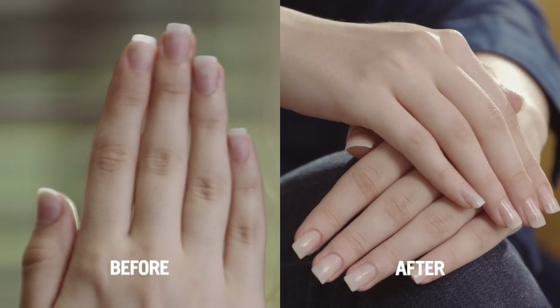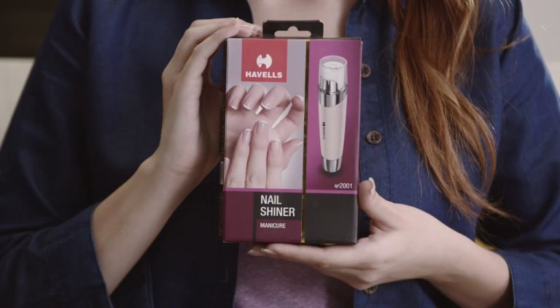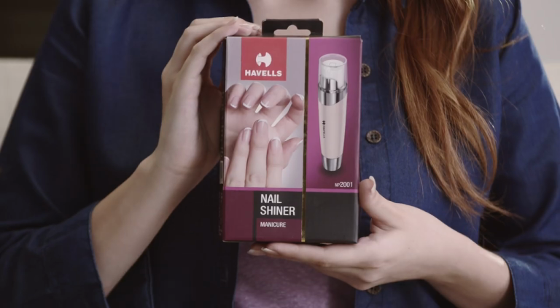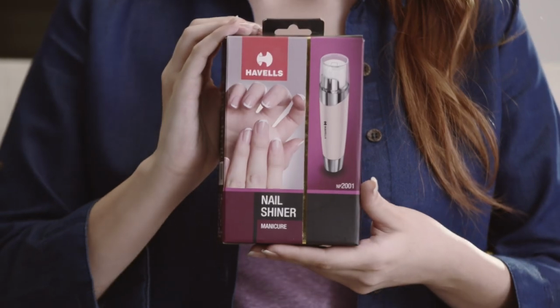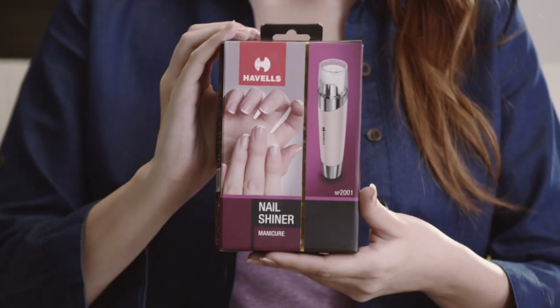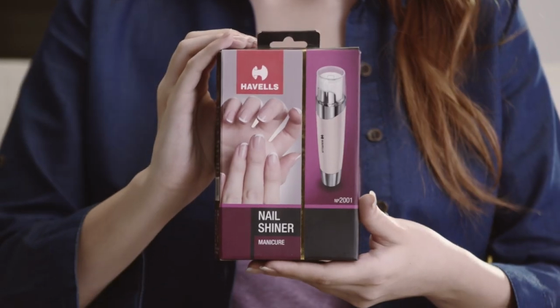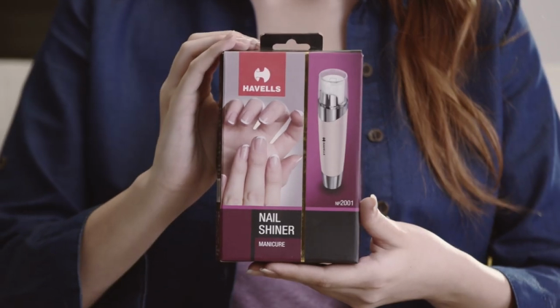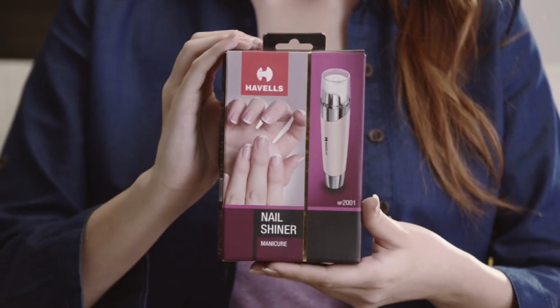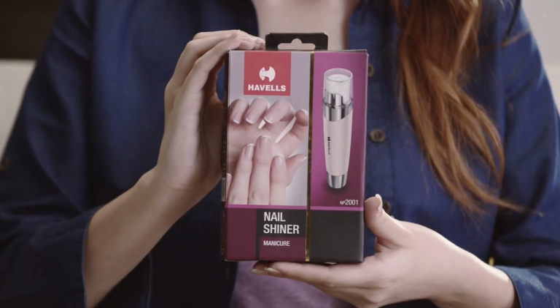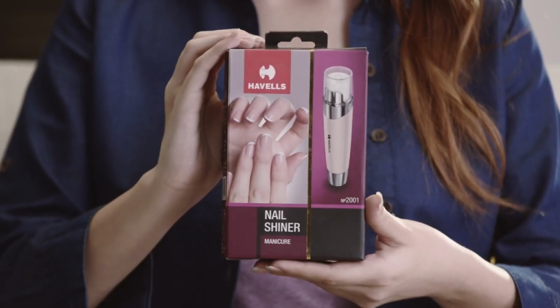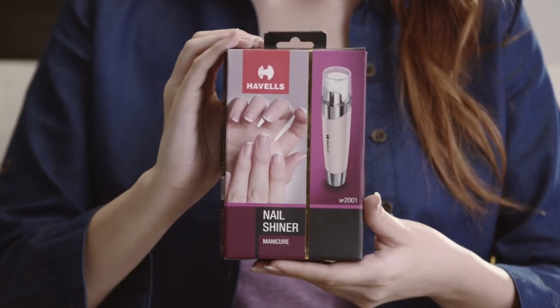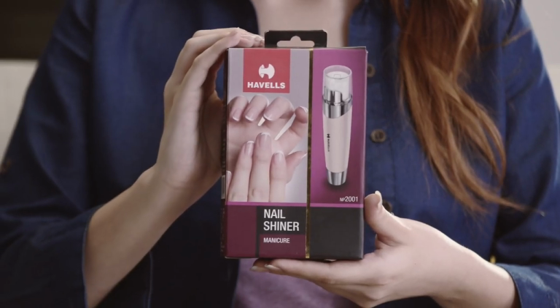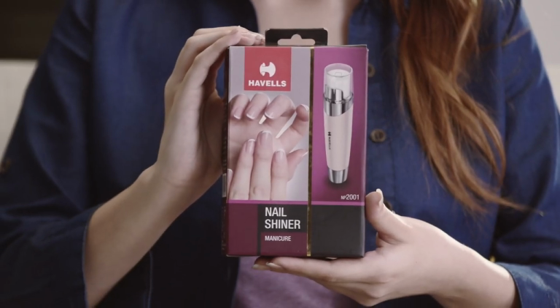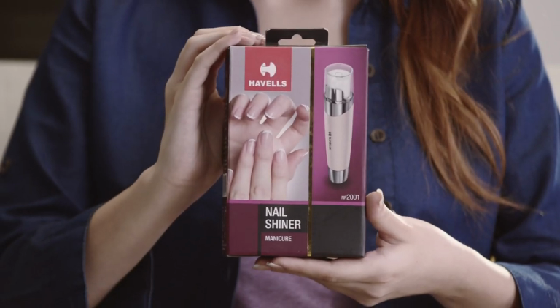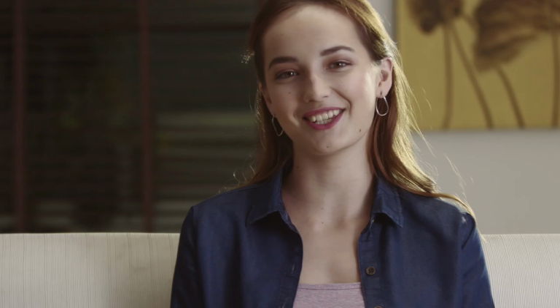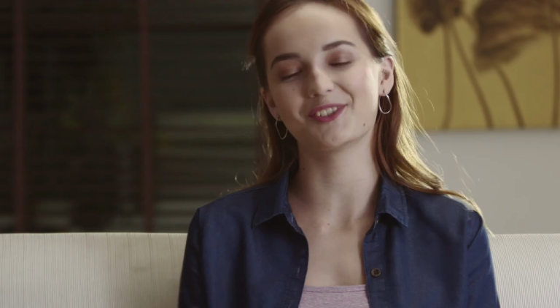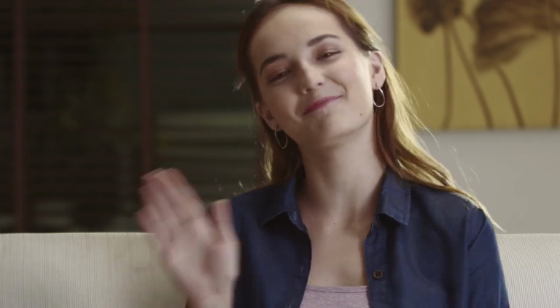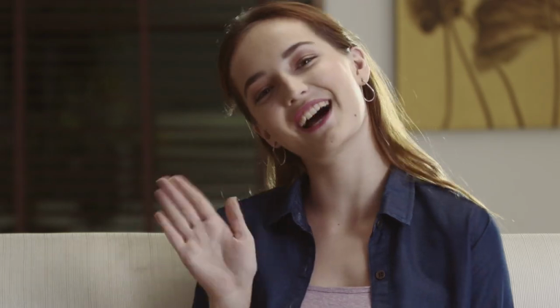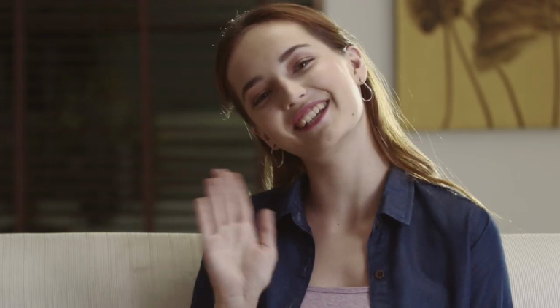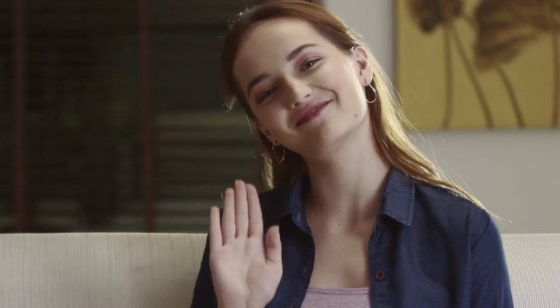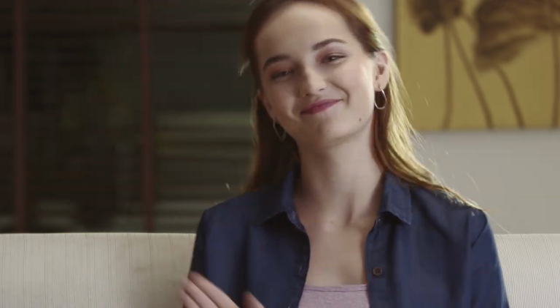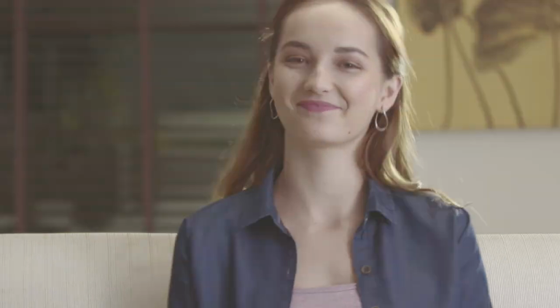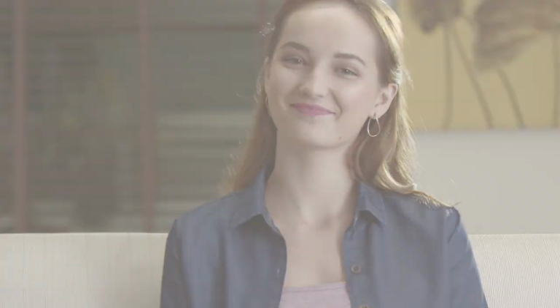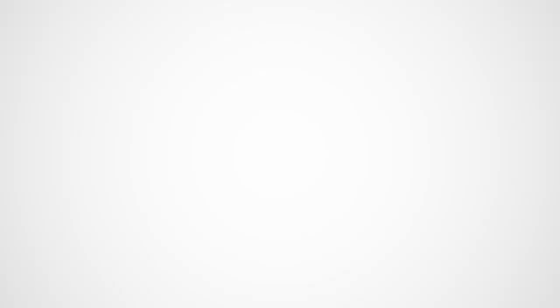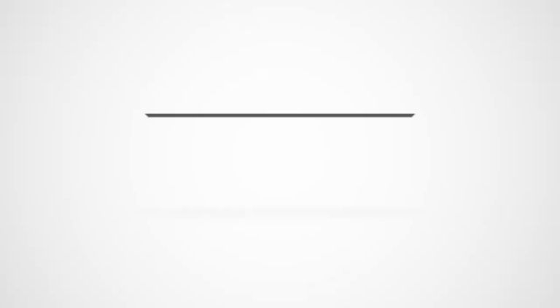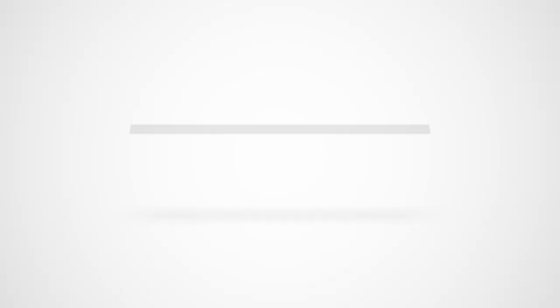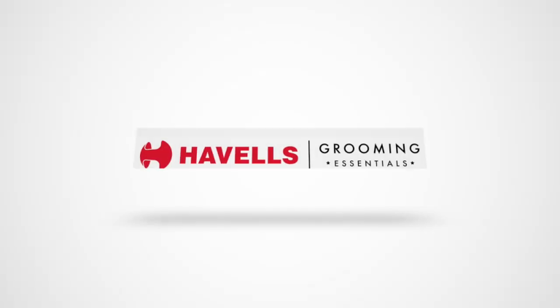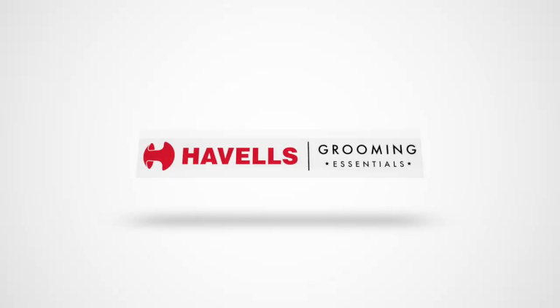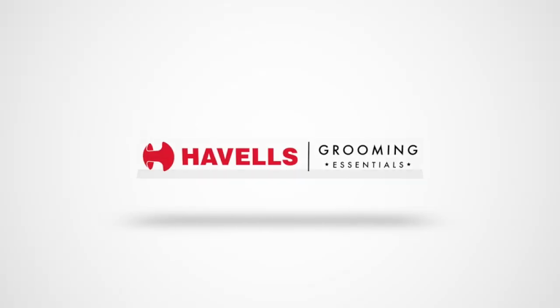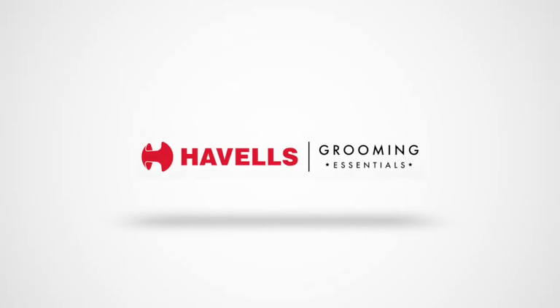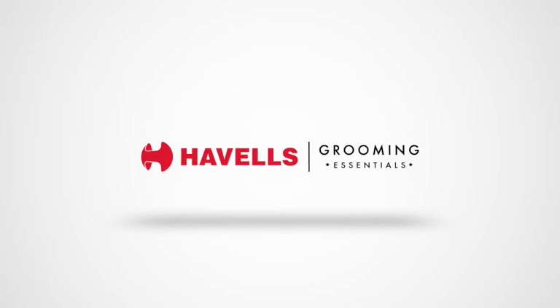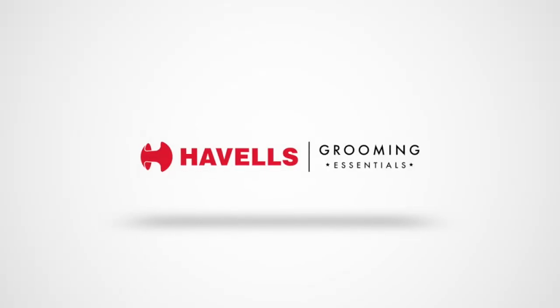Hope you liked the video. Thanks for watching. See you. Bye. Havel's Grooming Essentials.